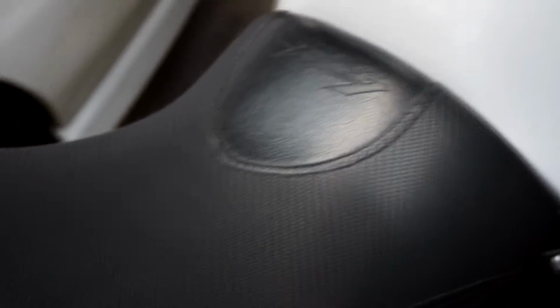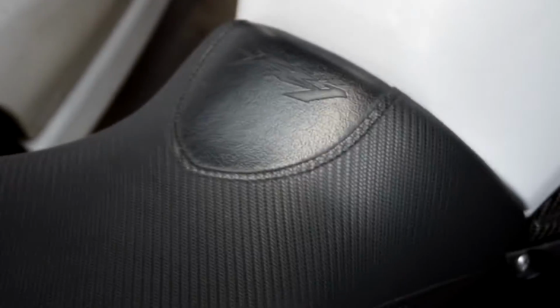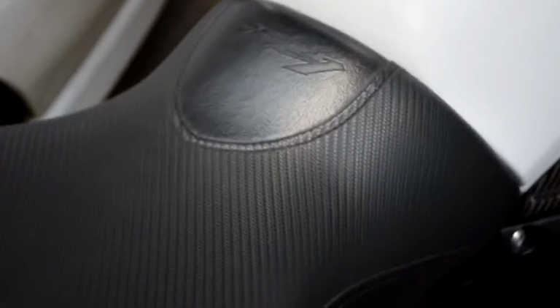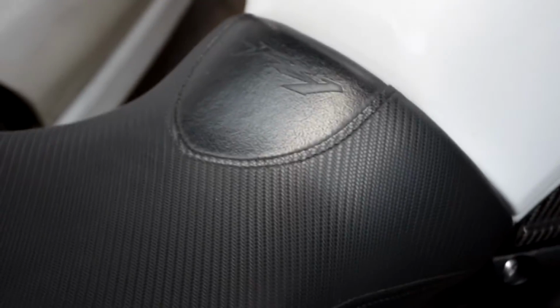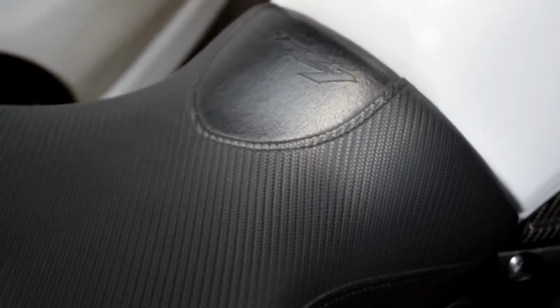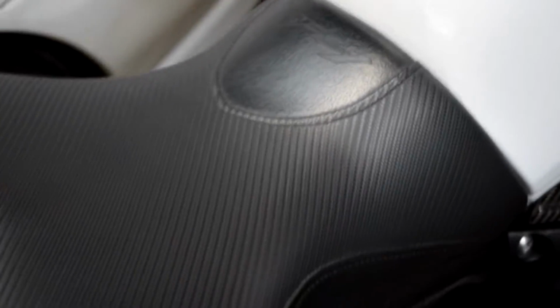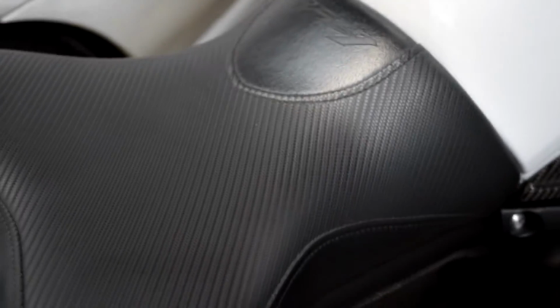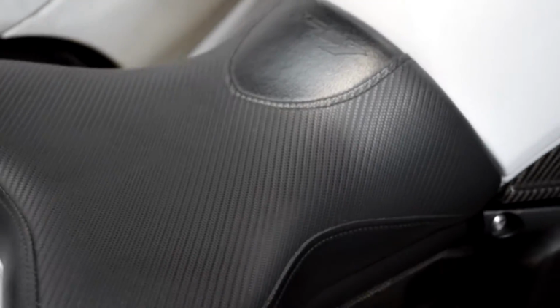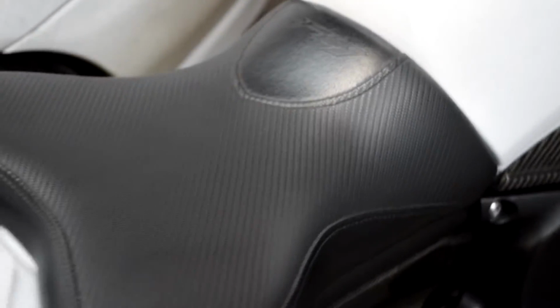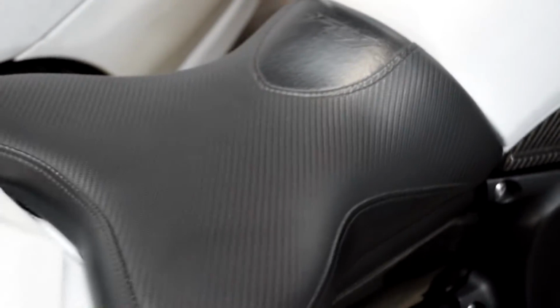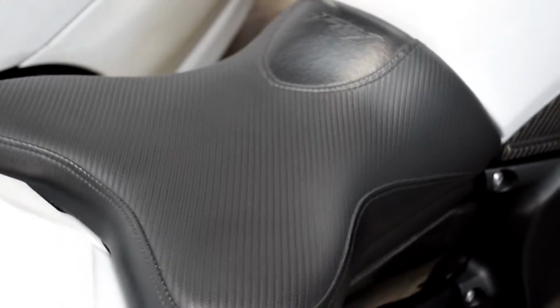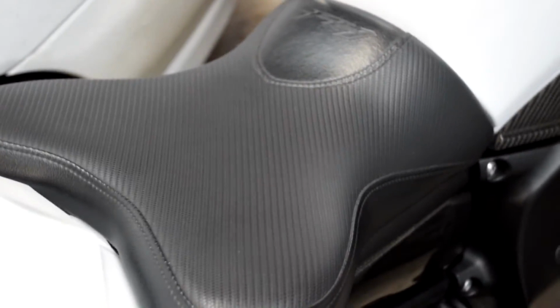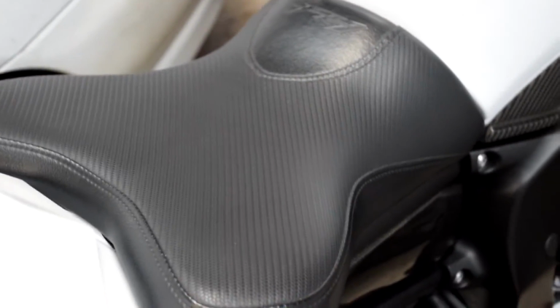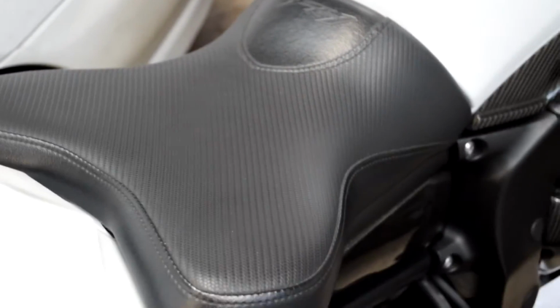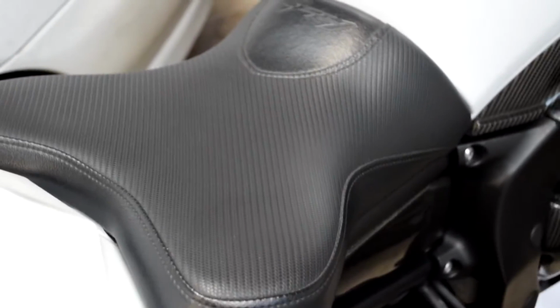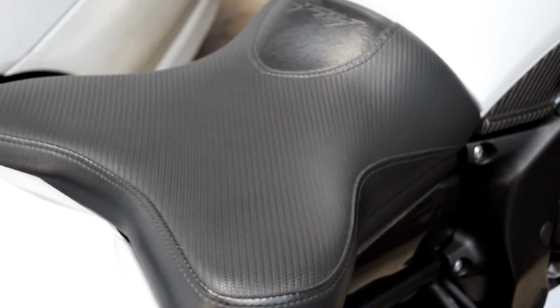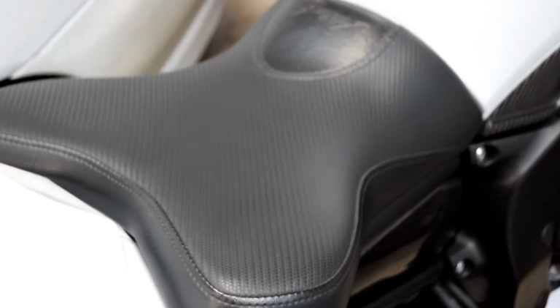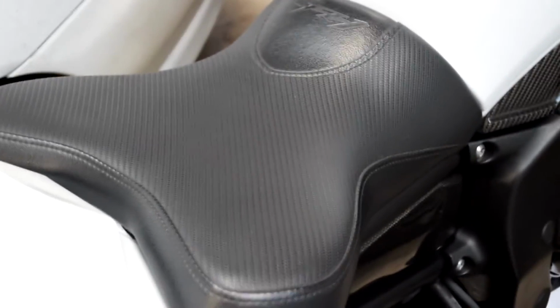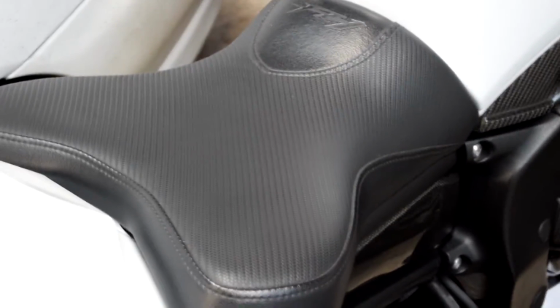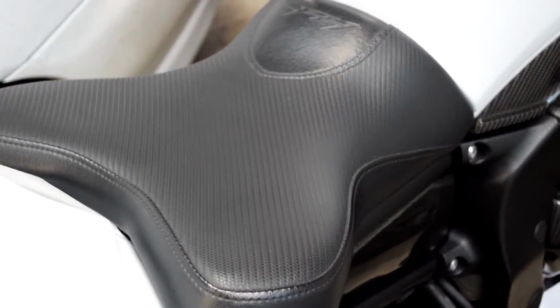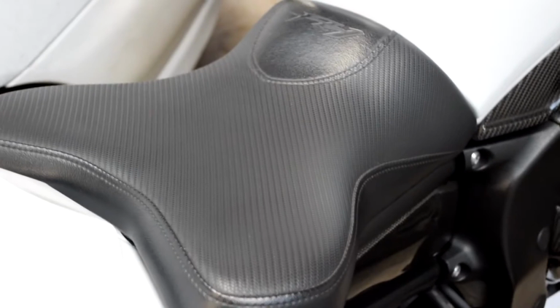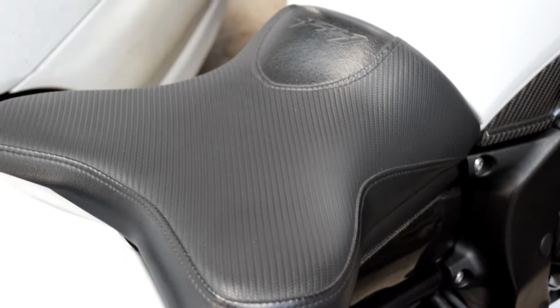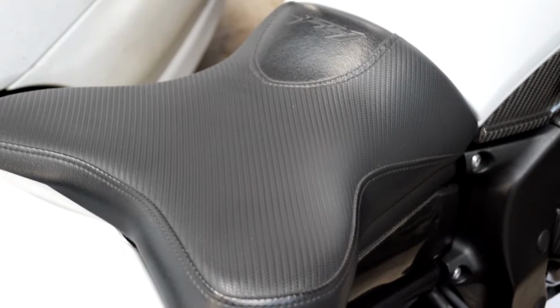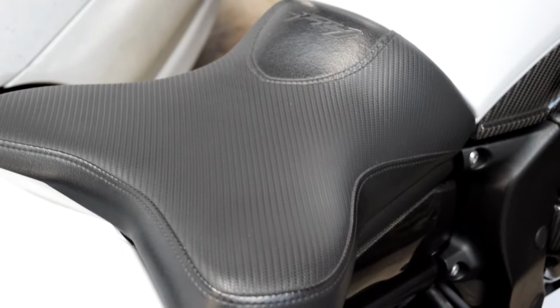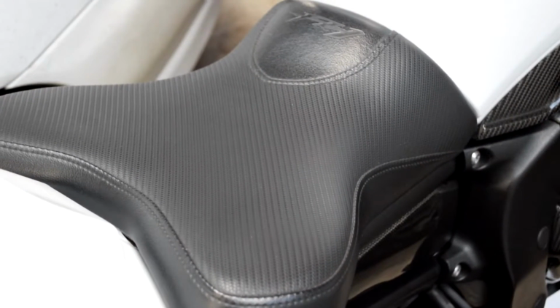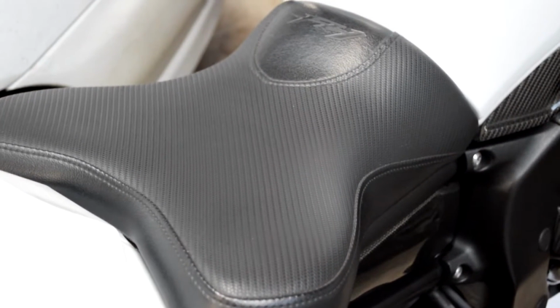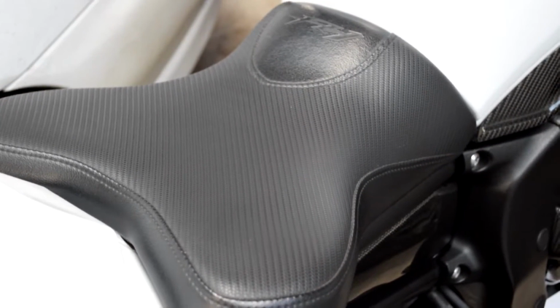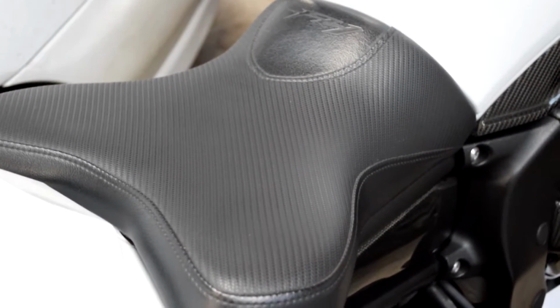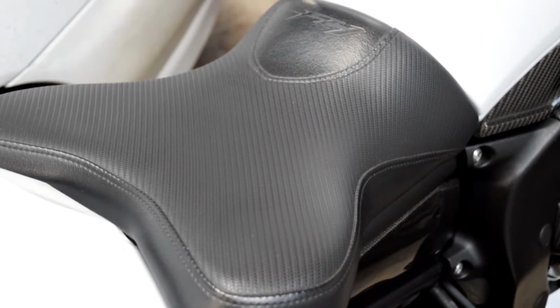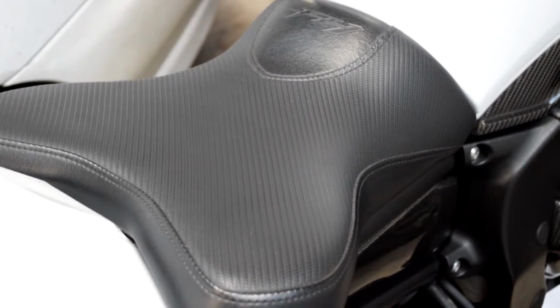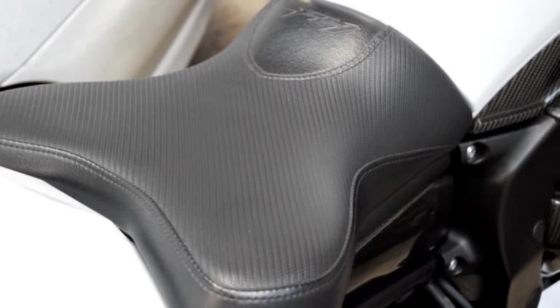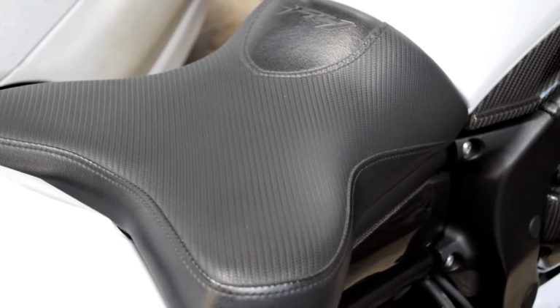This is the Yamaha comfort seat. If you own a Yamaha, get a comfort seat. They're much better than the junk that comes with it.